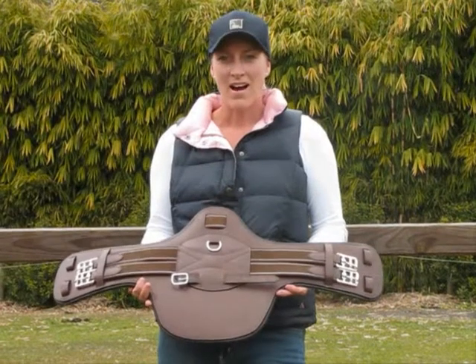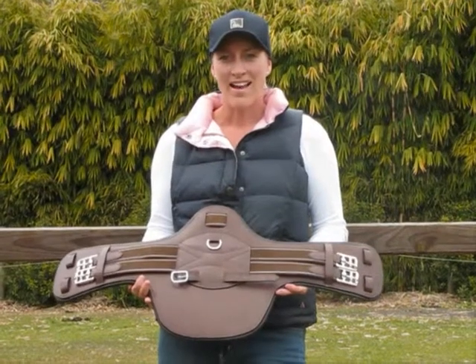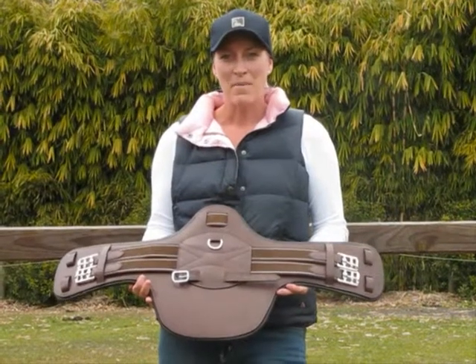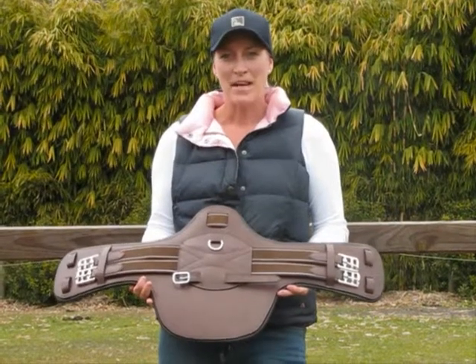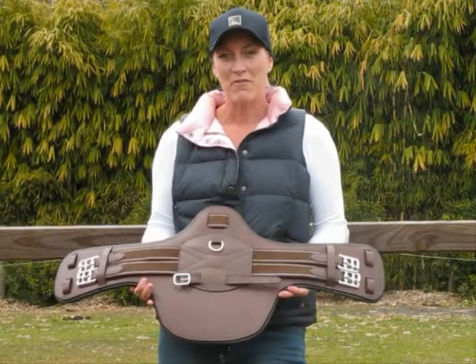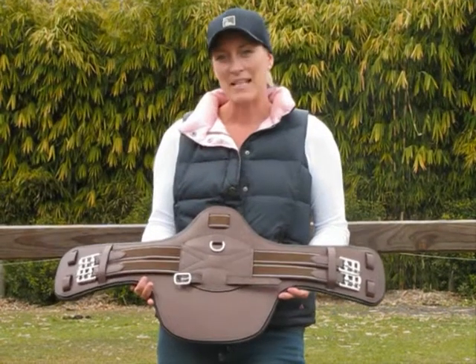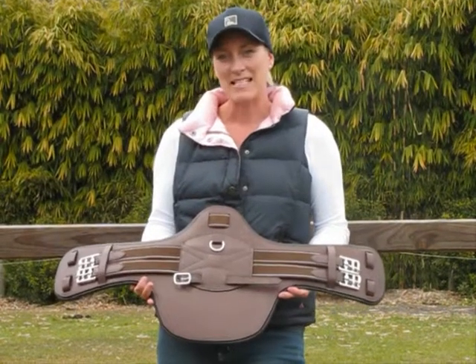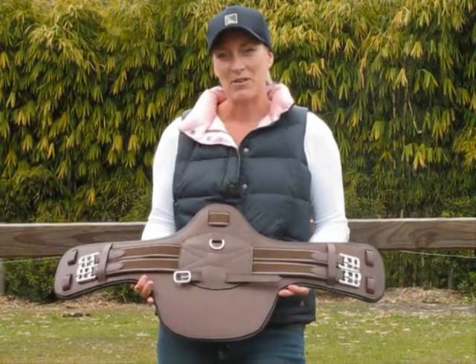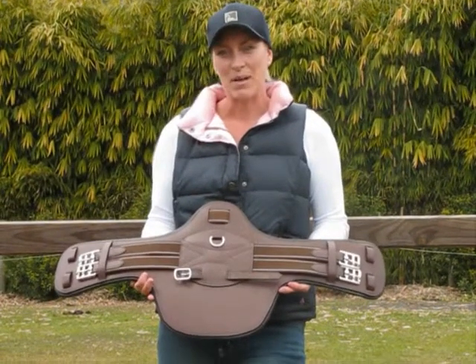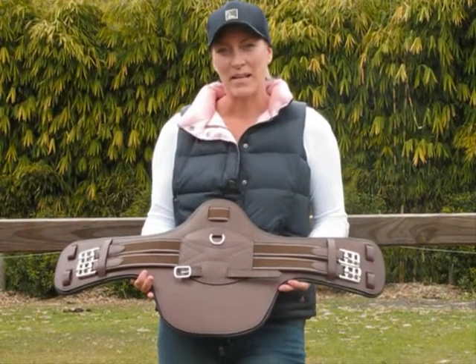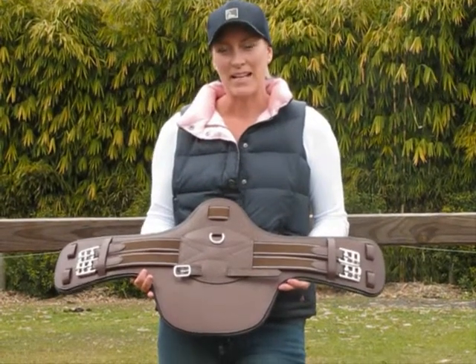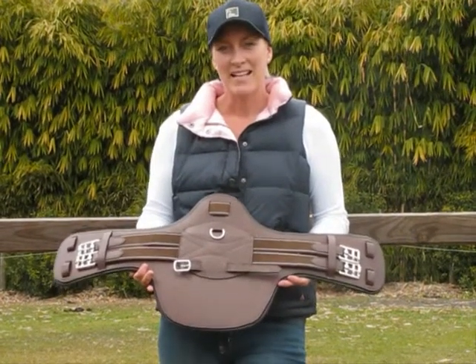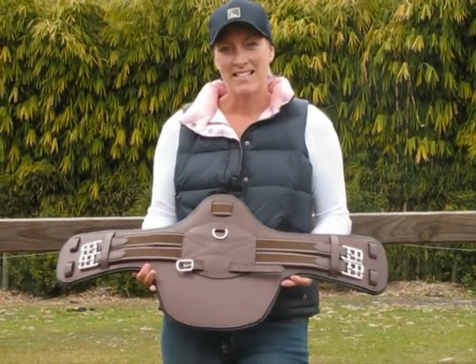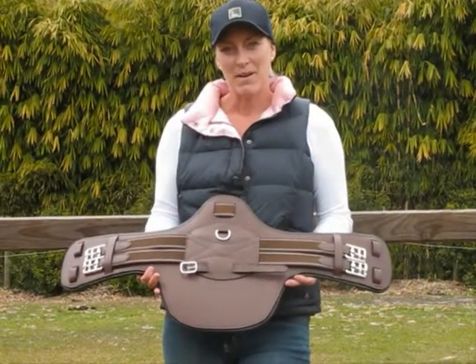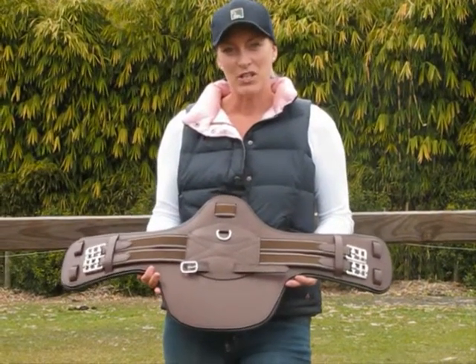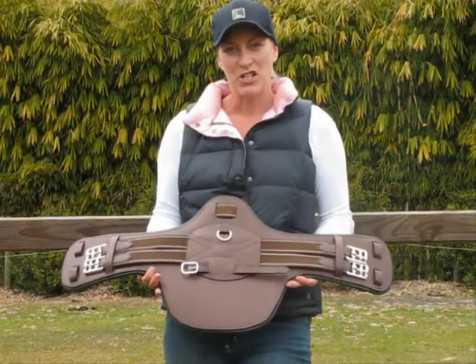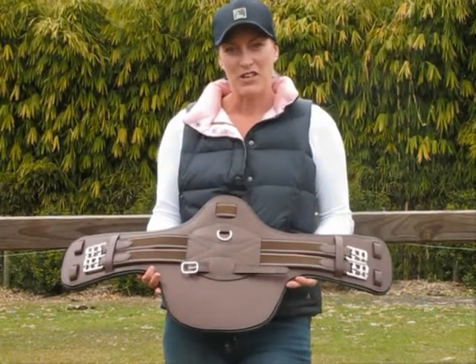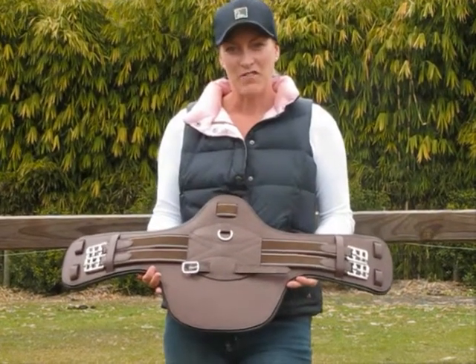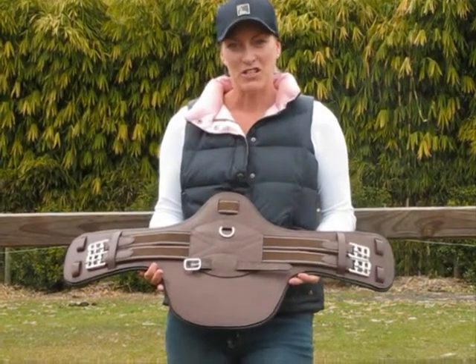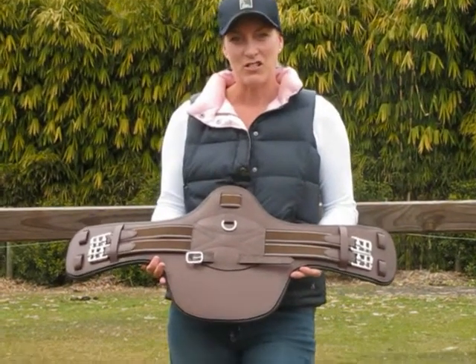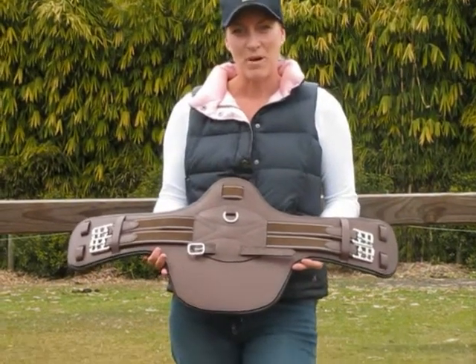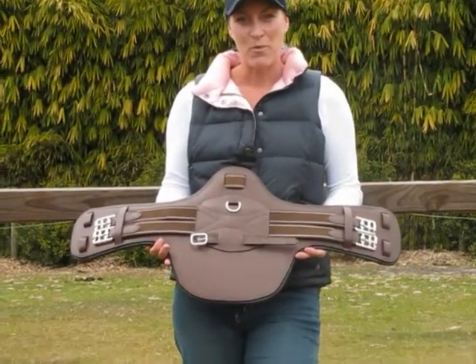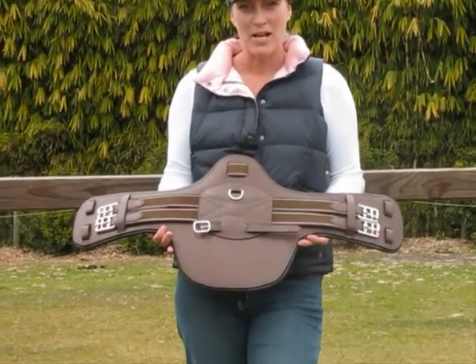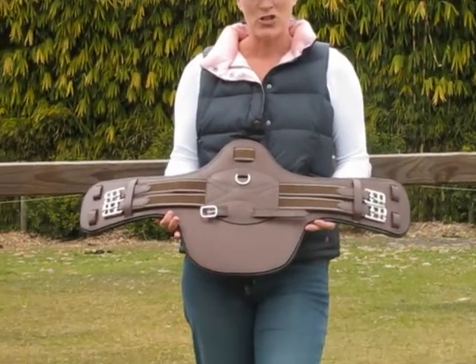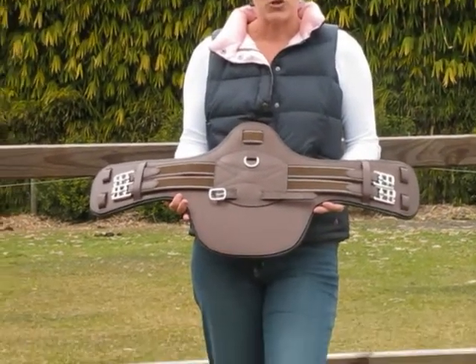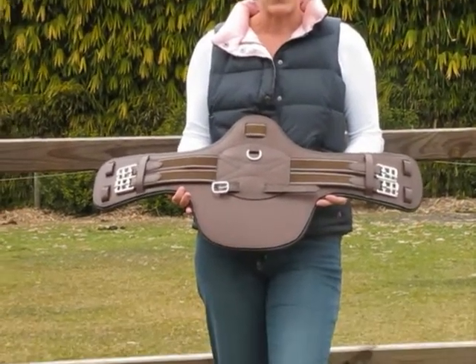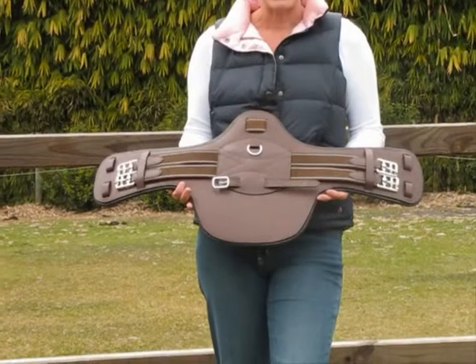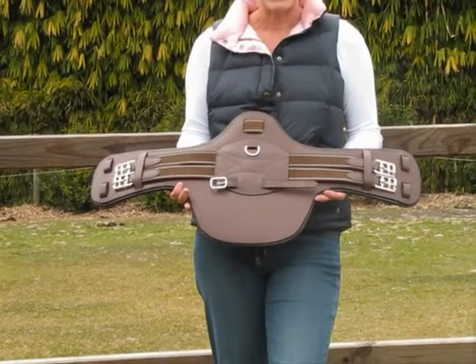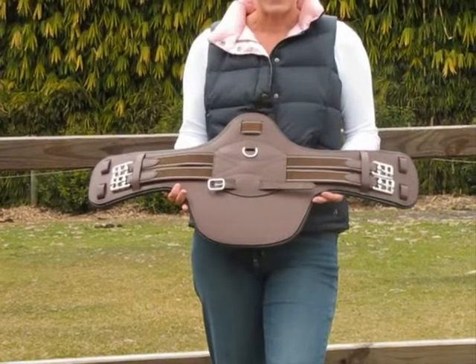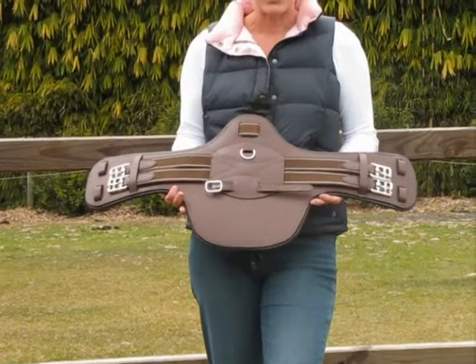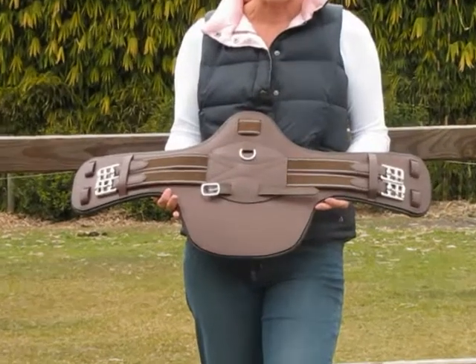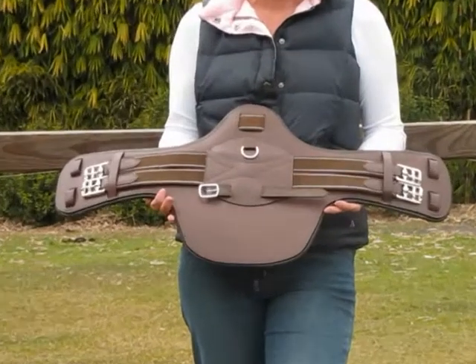Hi, I'm Annie from Elite Saddle Company. Today I'm going to show you the features of my Brown Short Stud Guard girth.